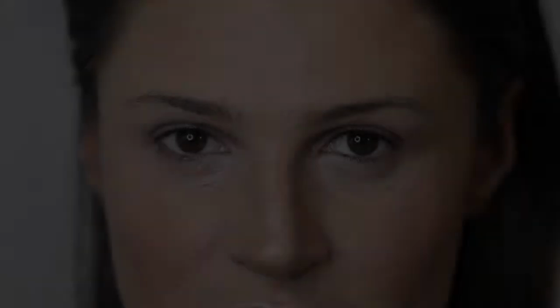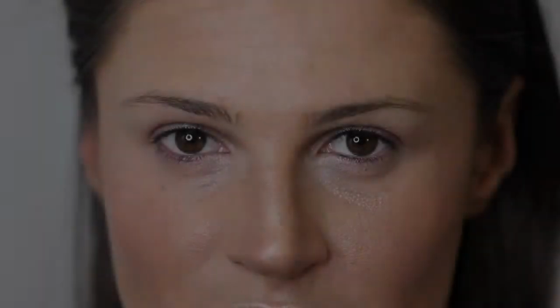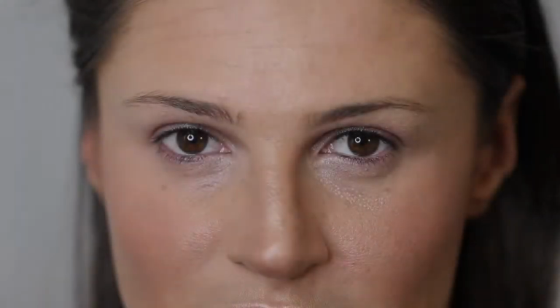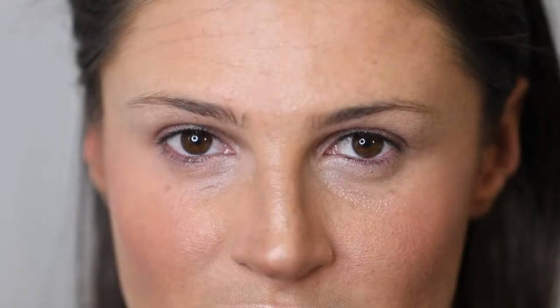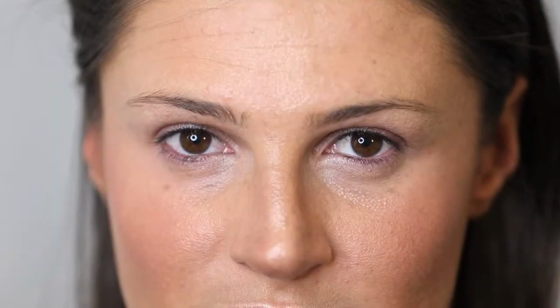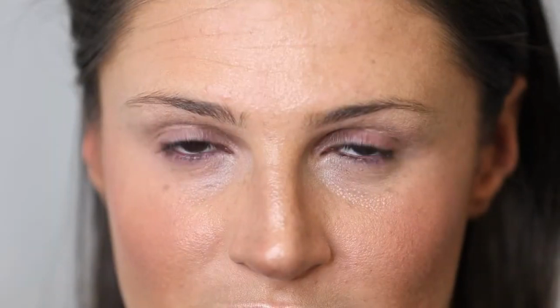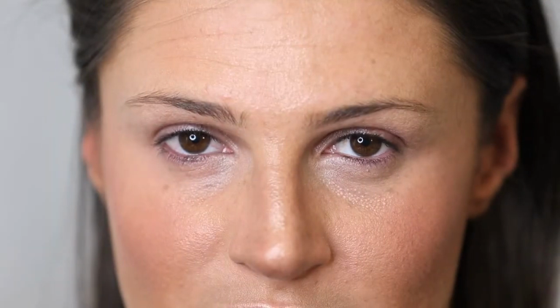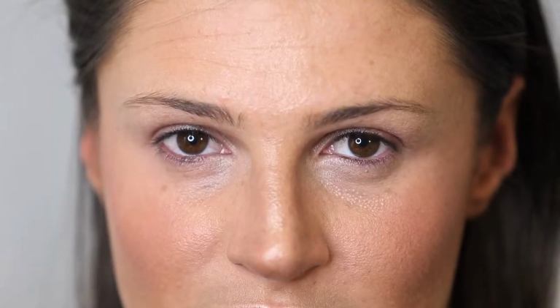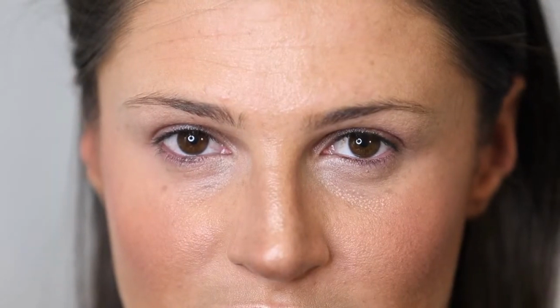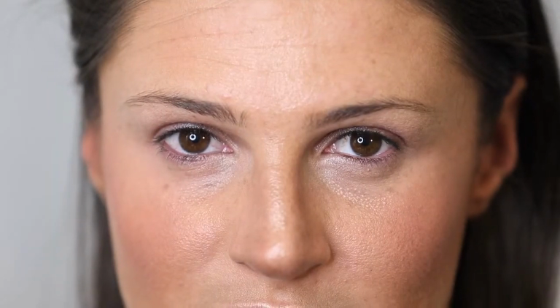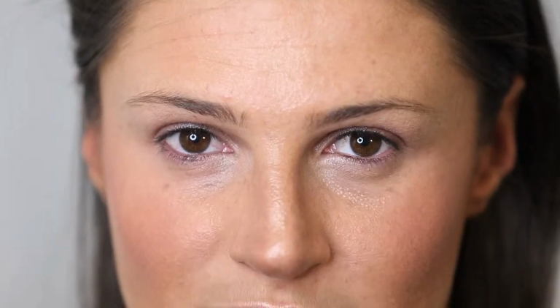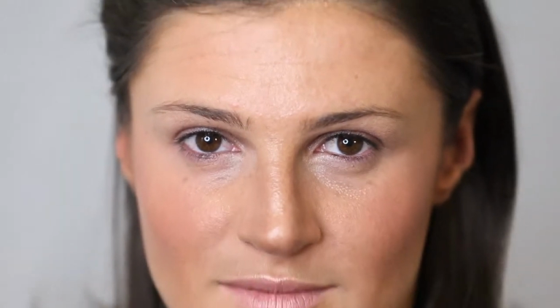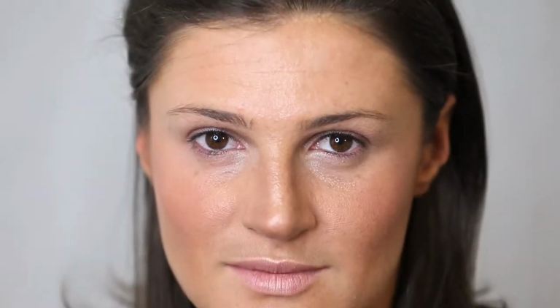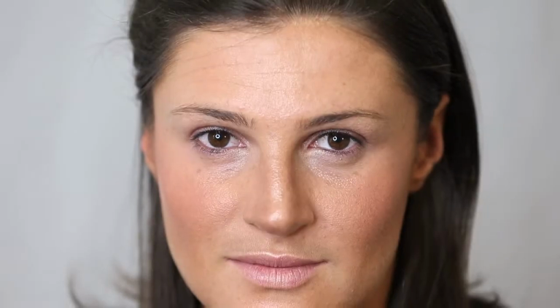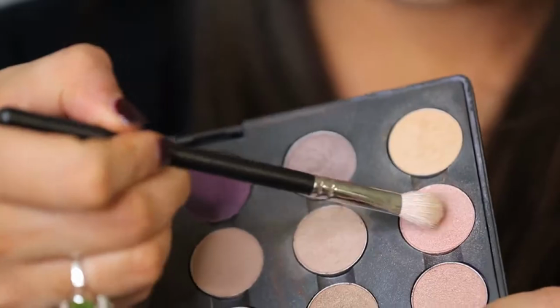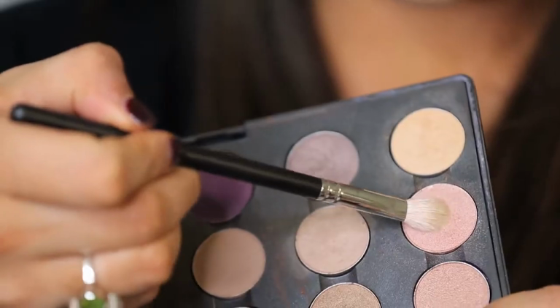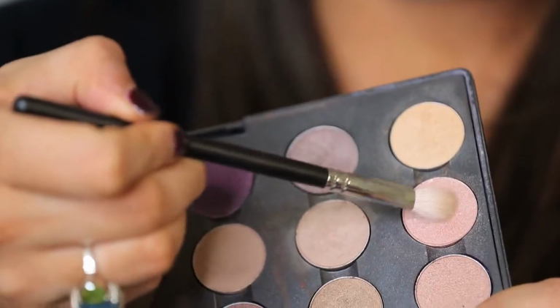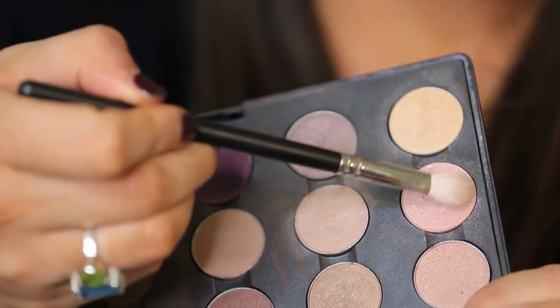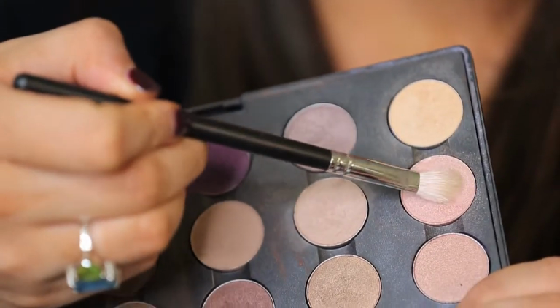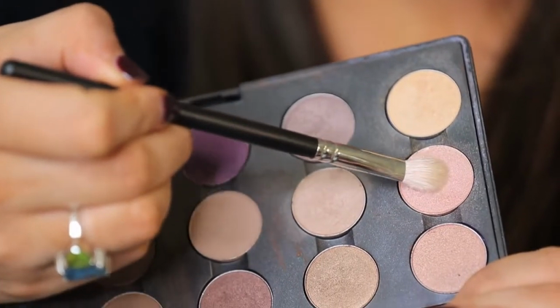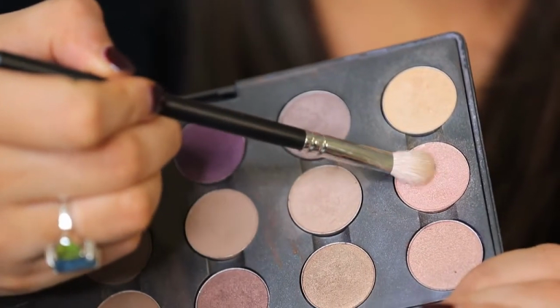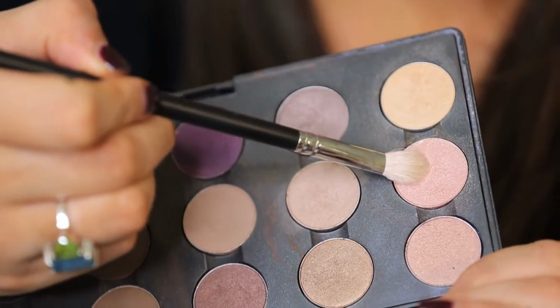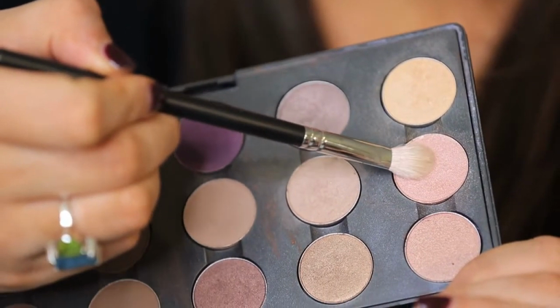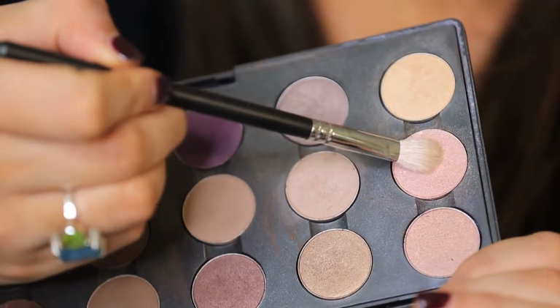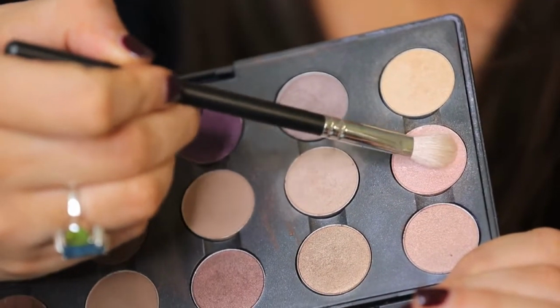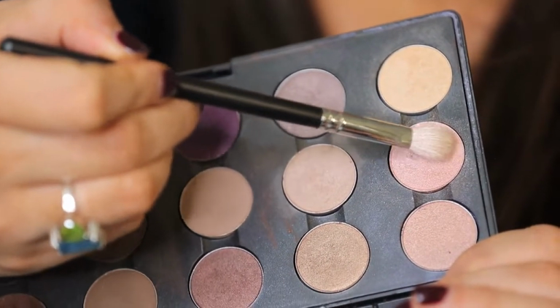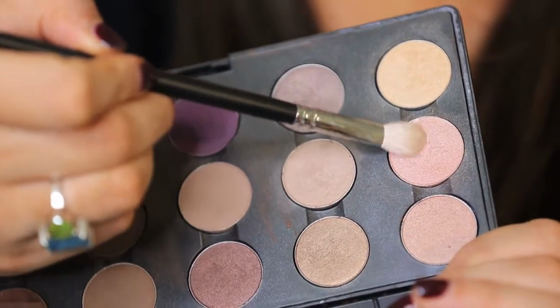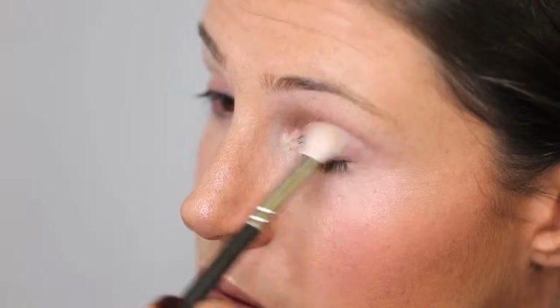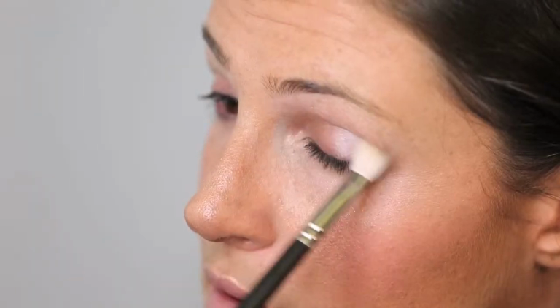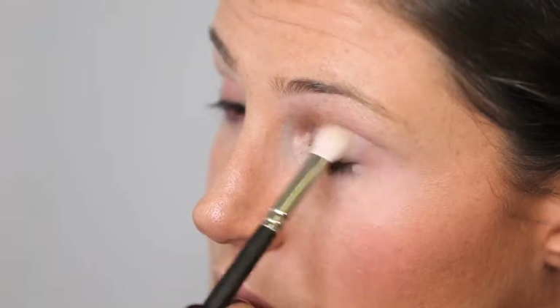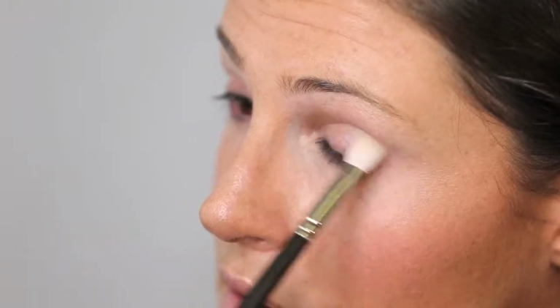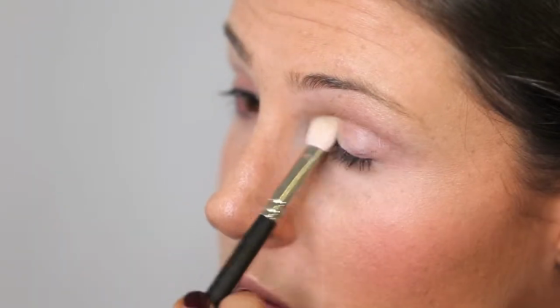Hi everyone, I wanted to film a tutorial for all of you that shows my failsafe evening look. I've already prepped my skin and we'll put the link to that video down below.